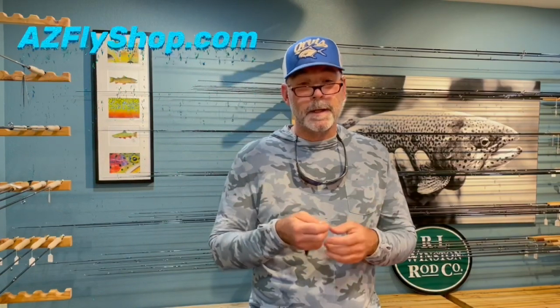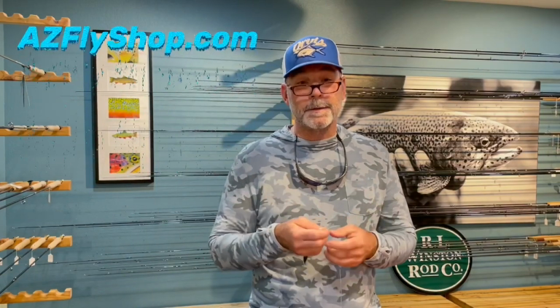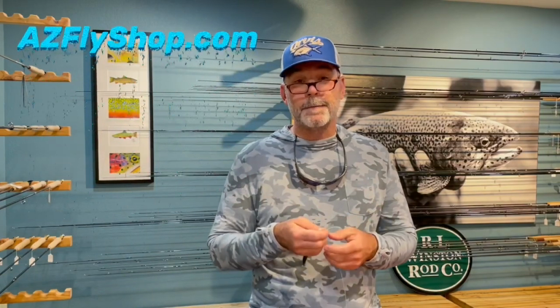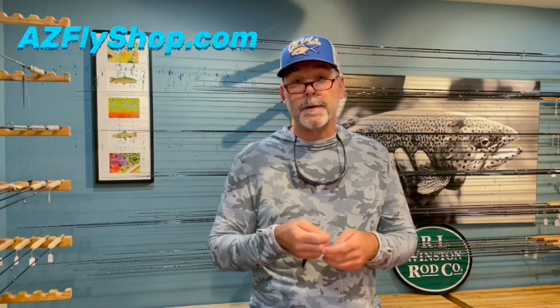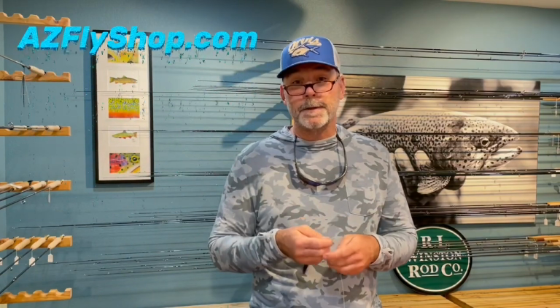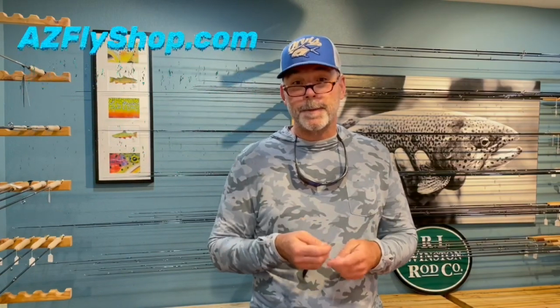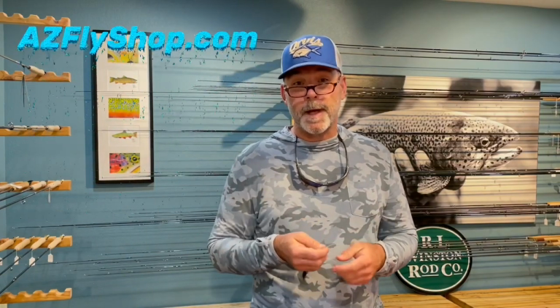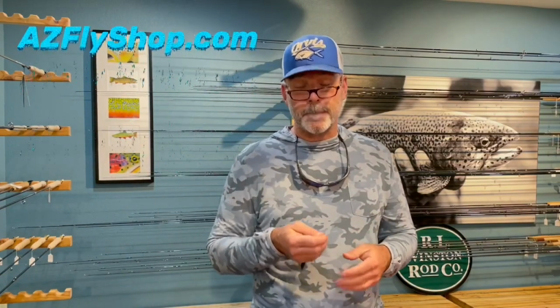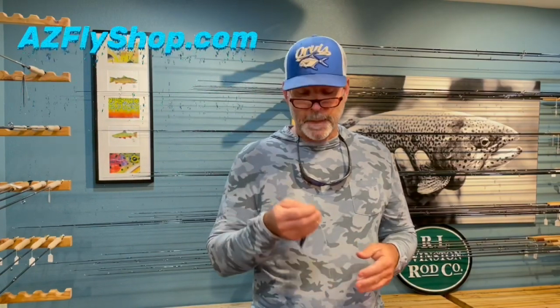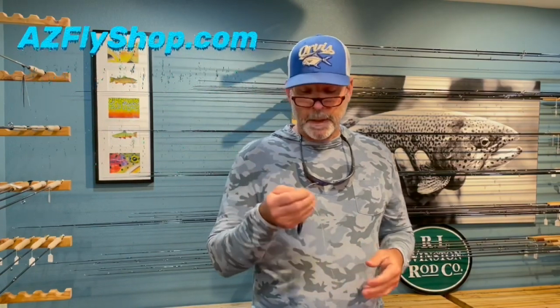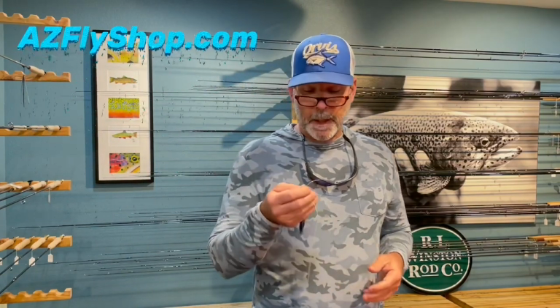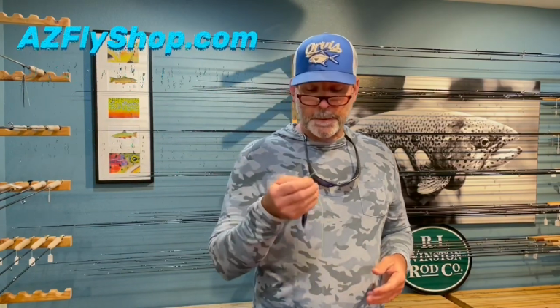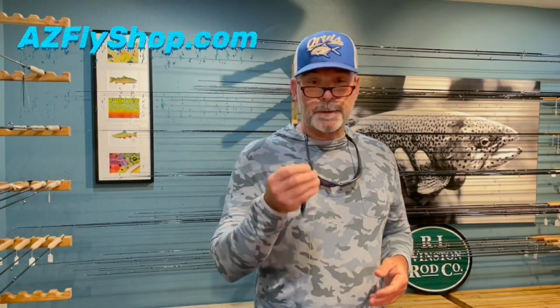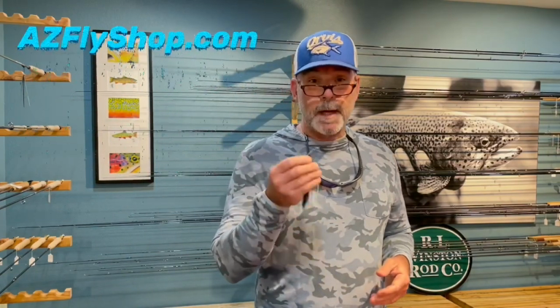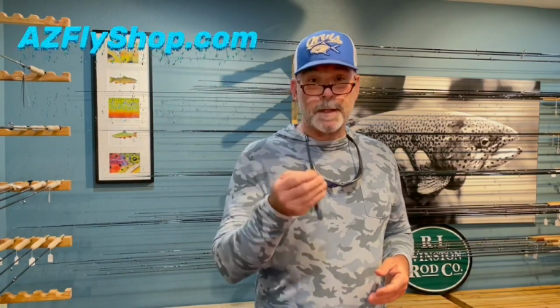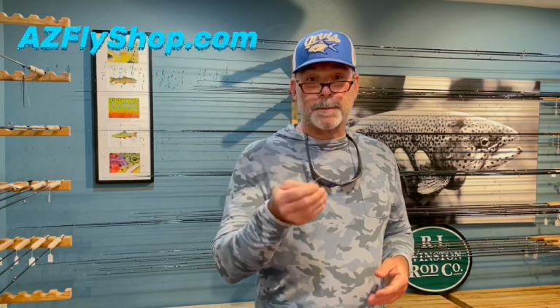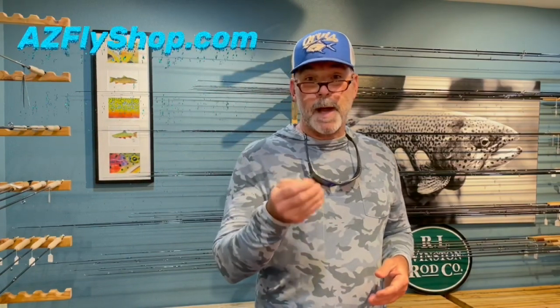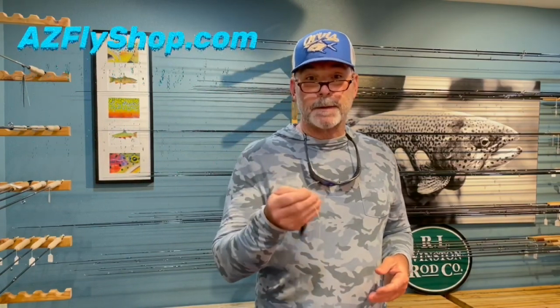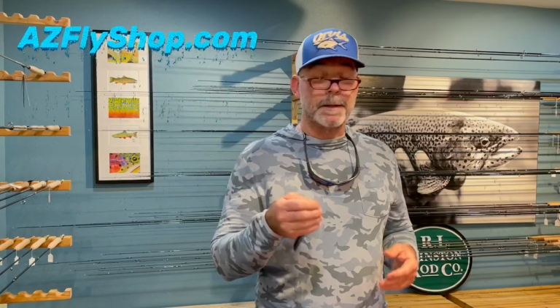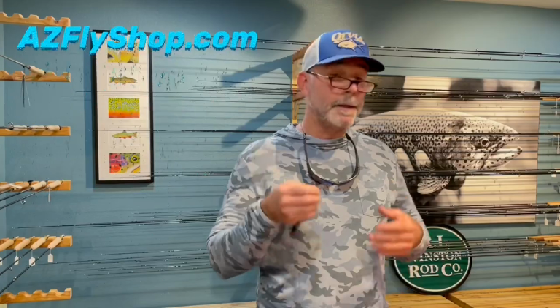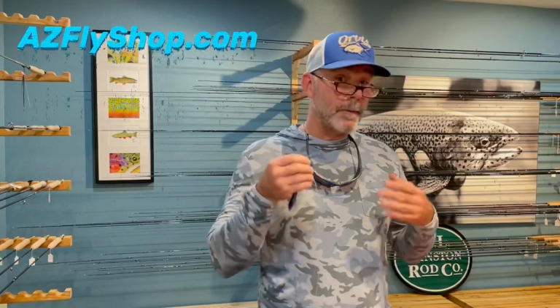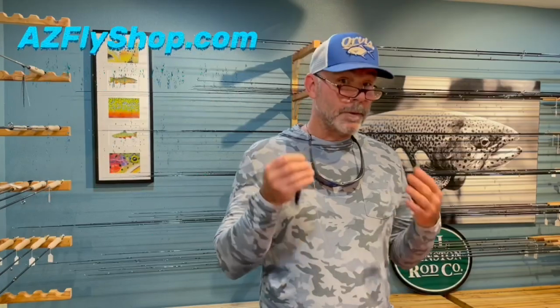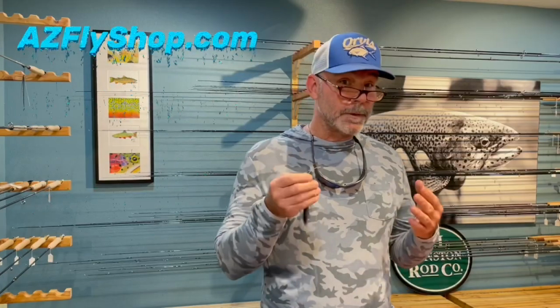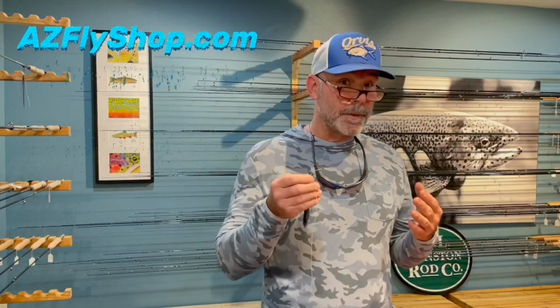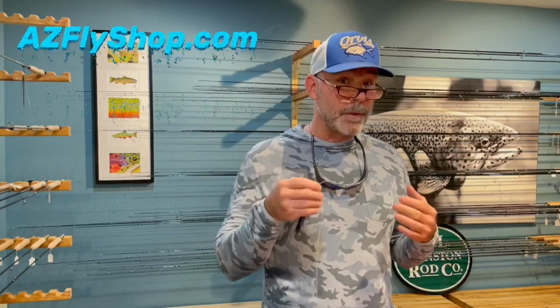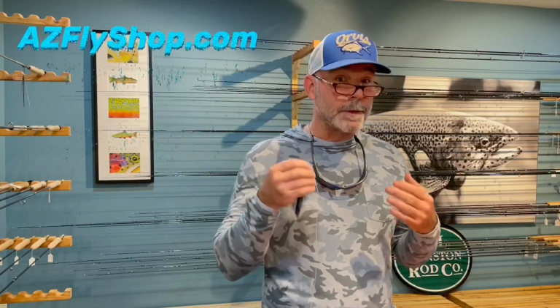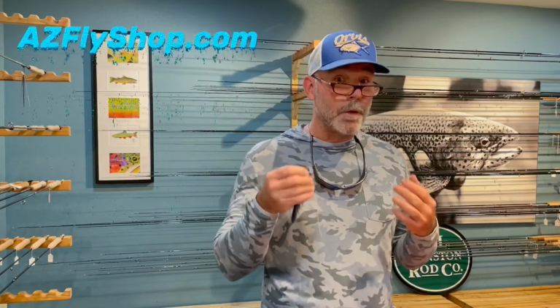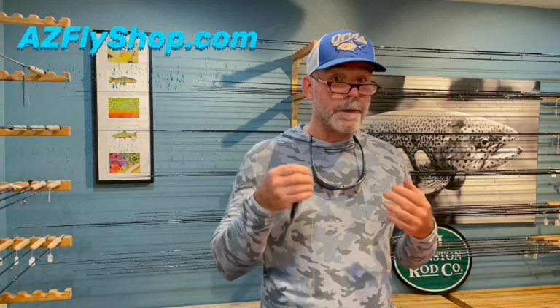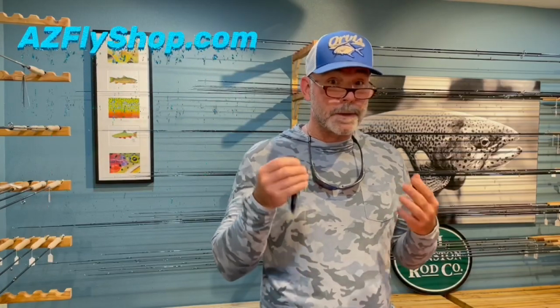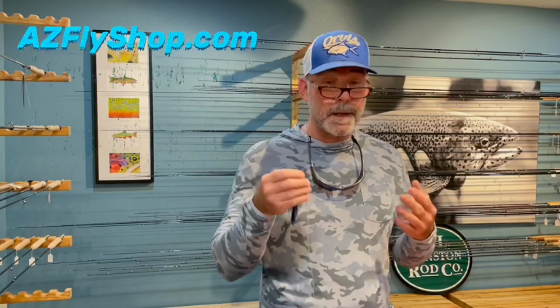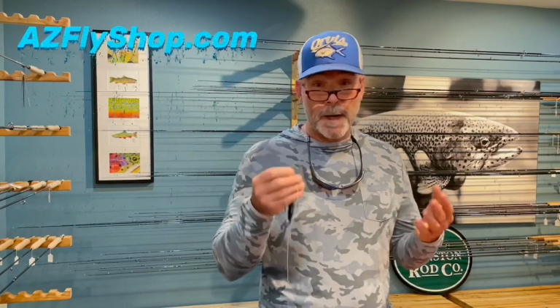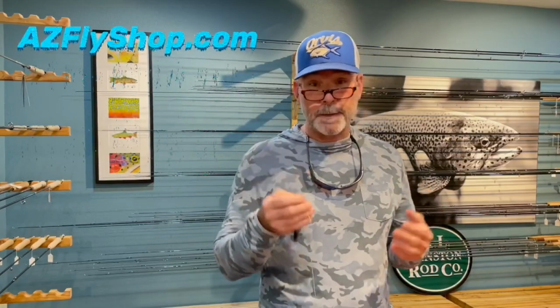It's a very simple knot, but this knot takes practice. Anytime we learn something new, it's going to take practice.